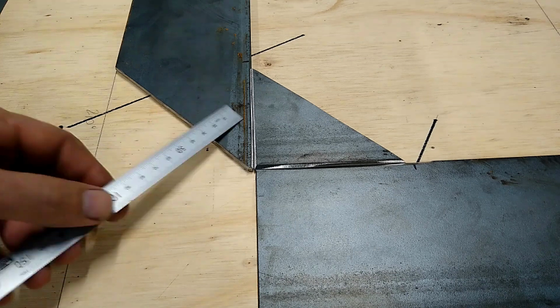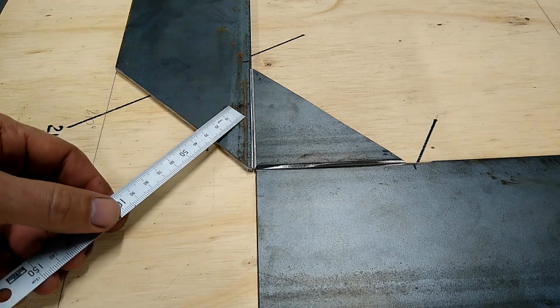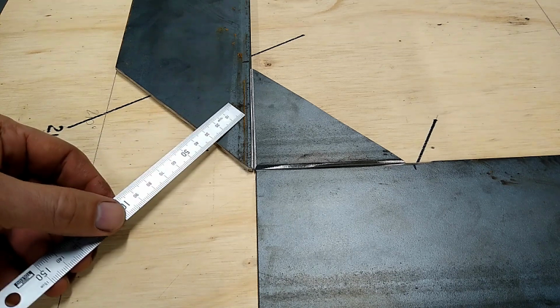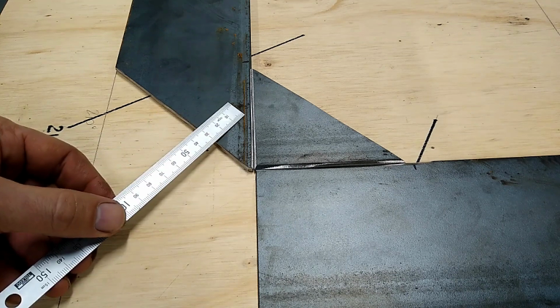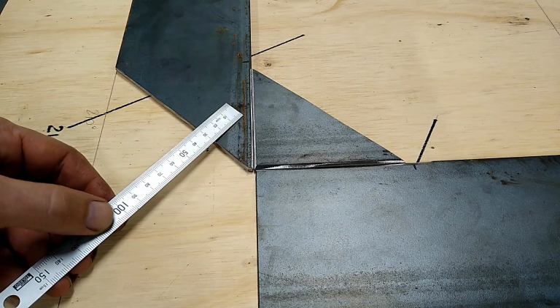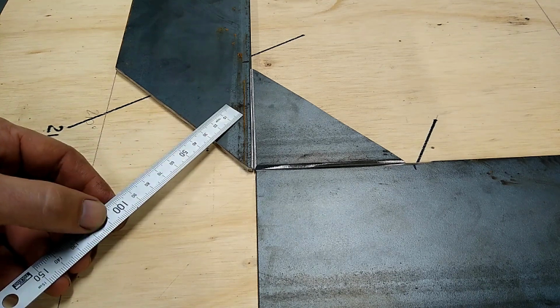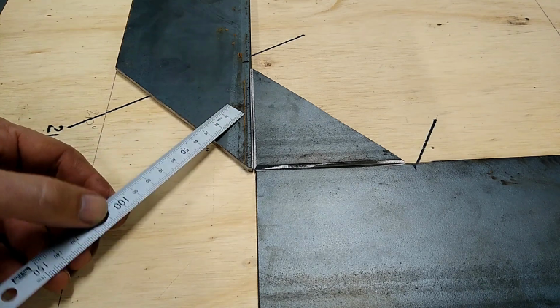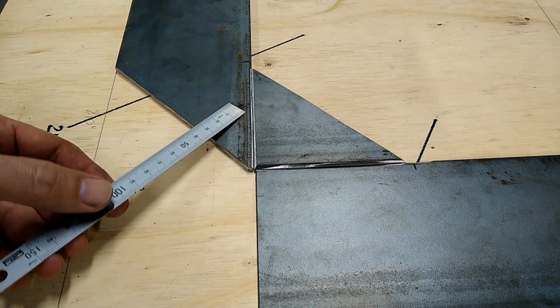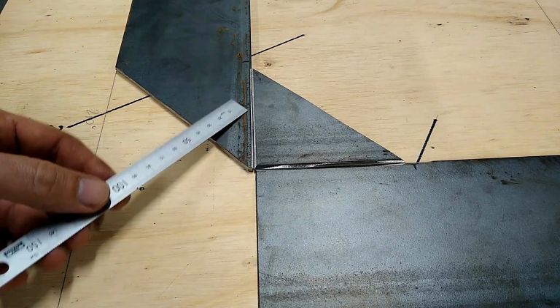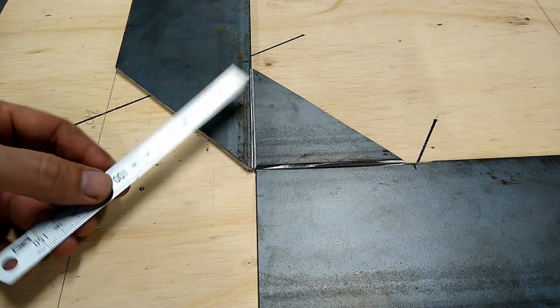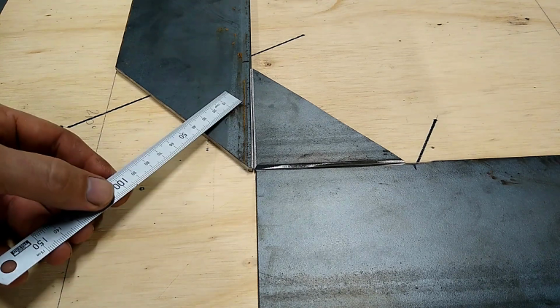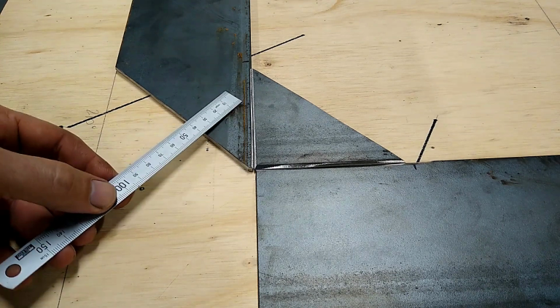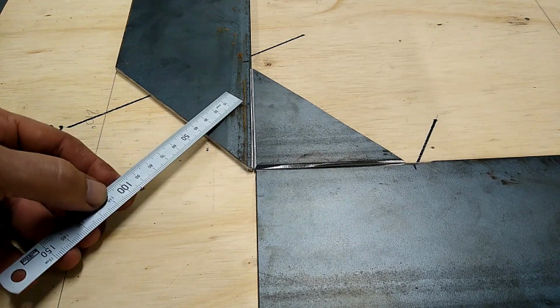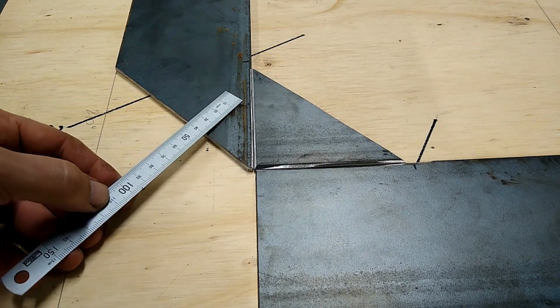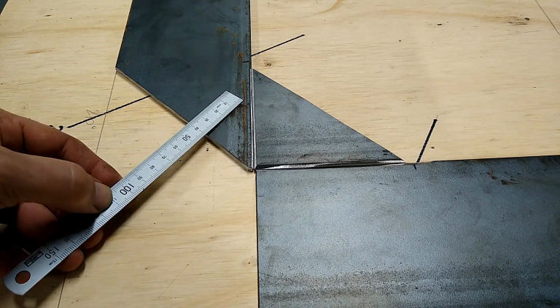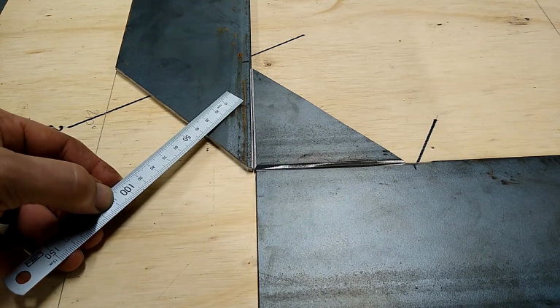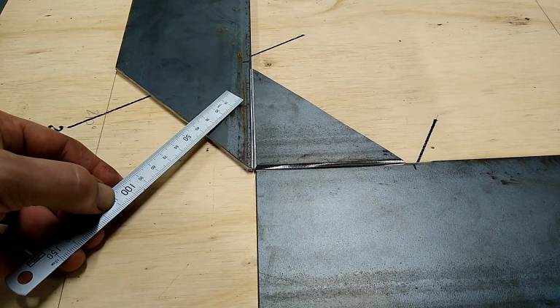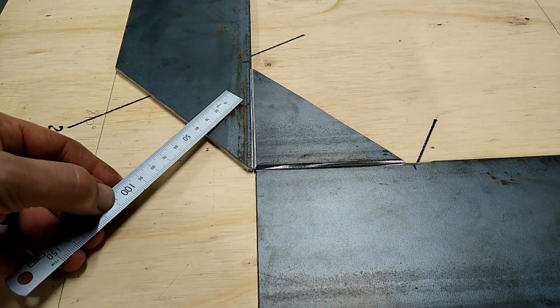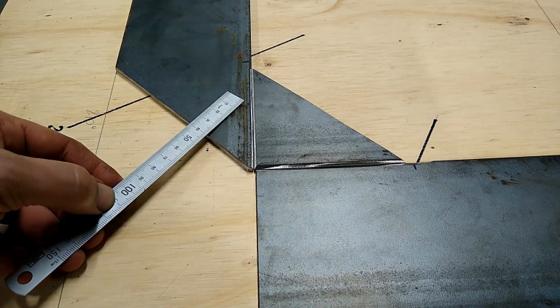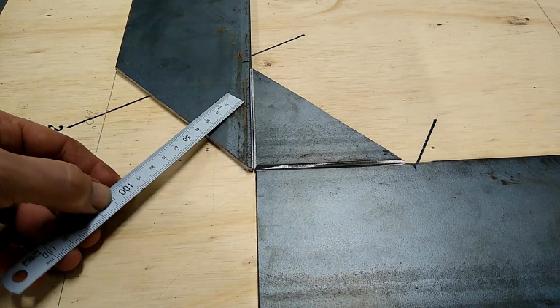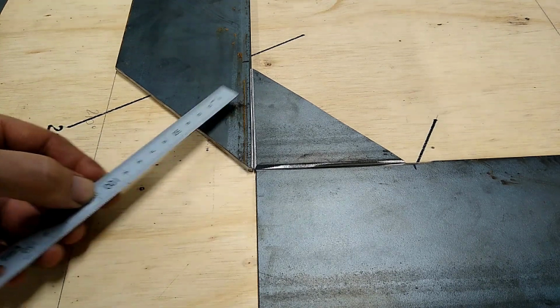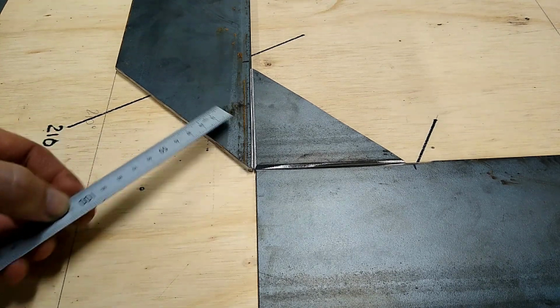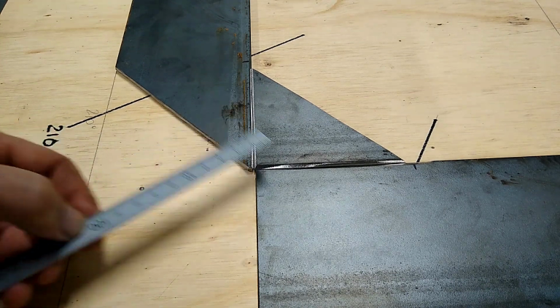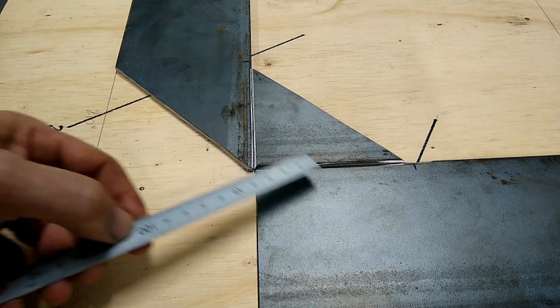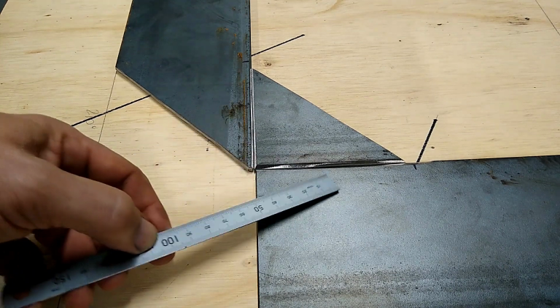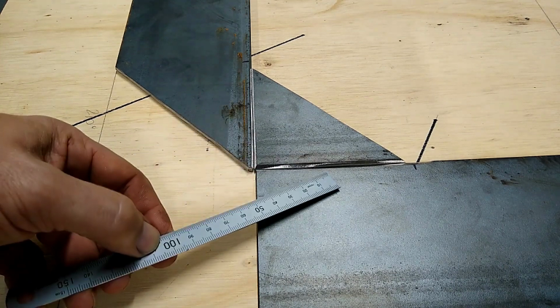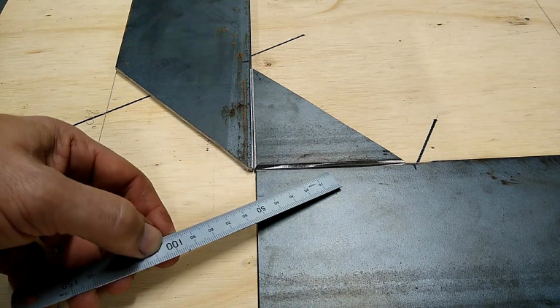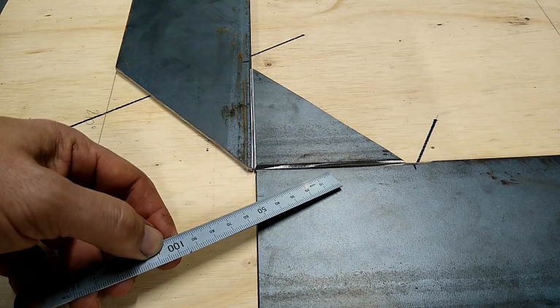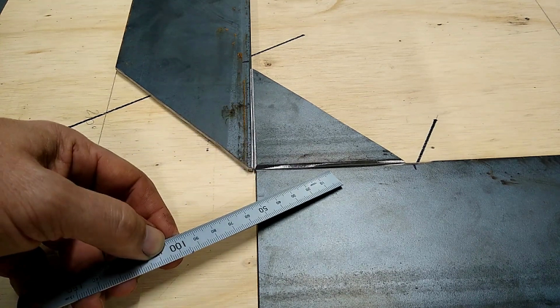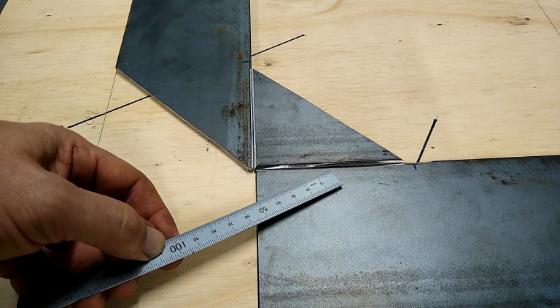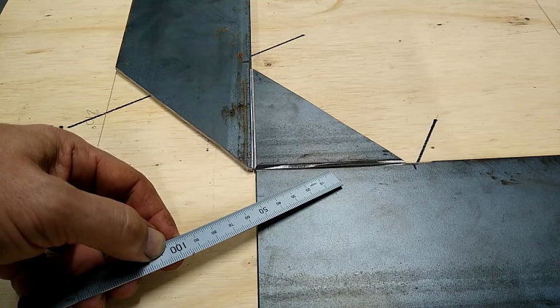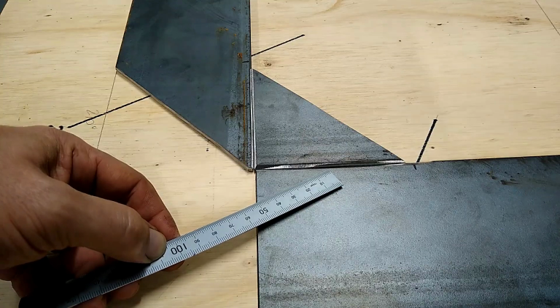I'll chamfer the edges where these pieces are going to be welded together, forming a V-groove.